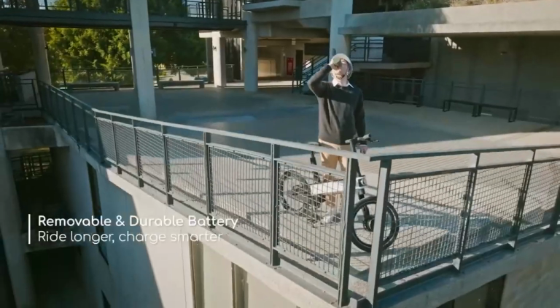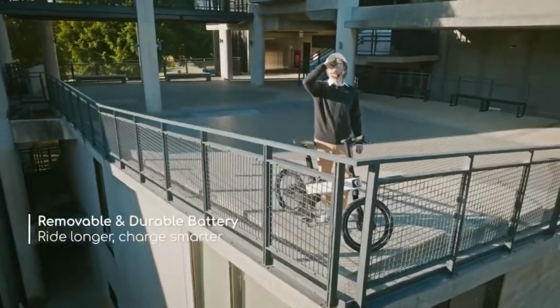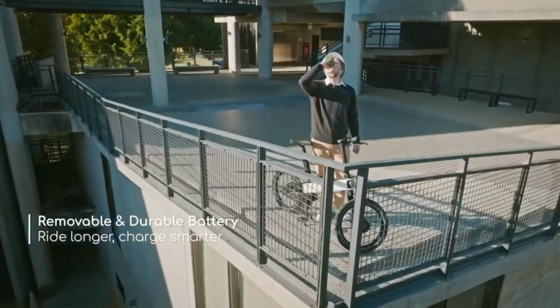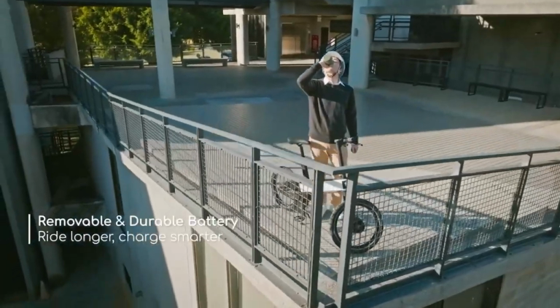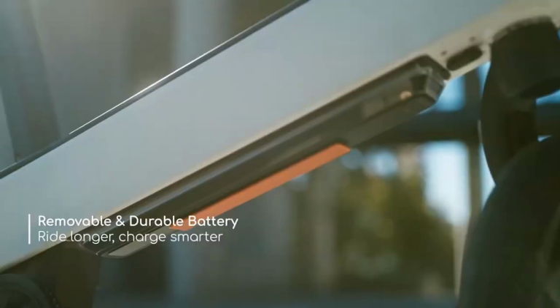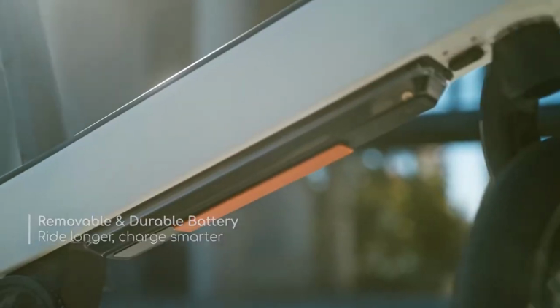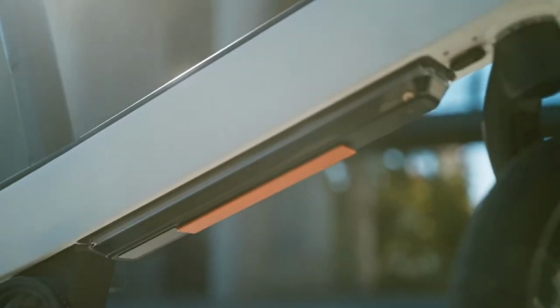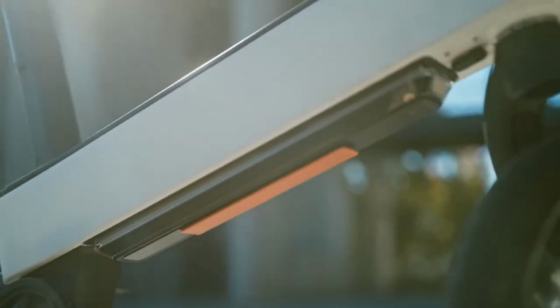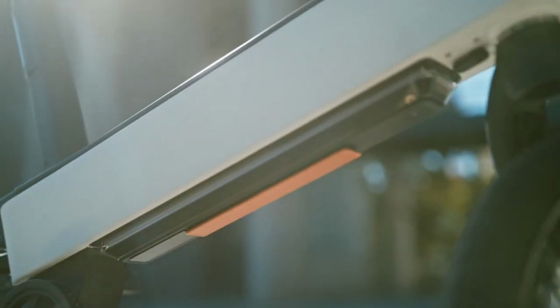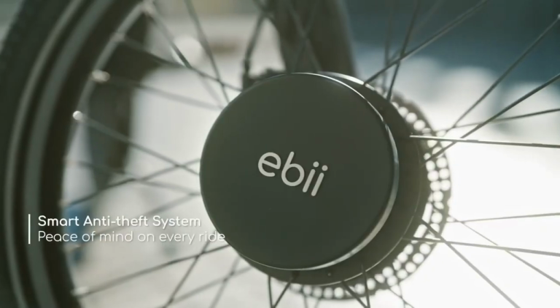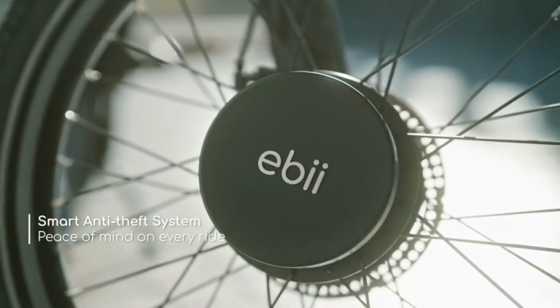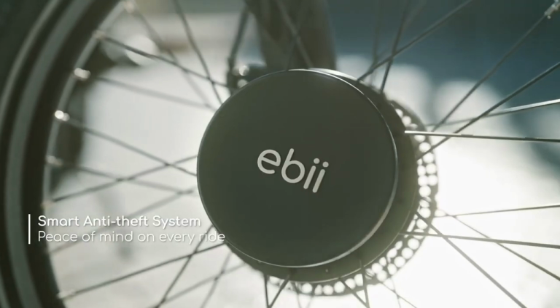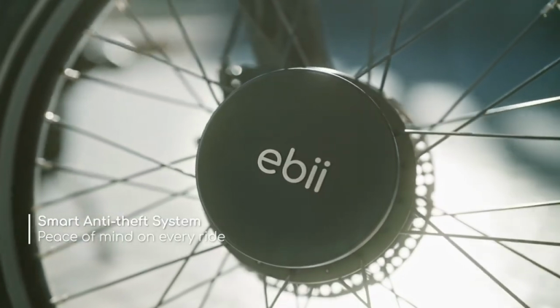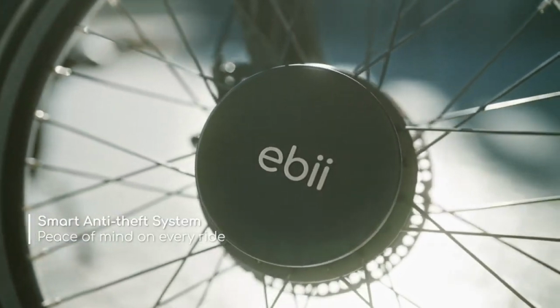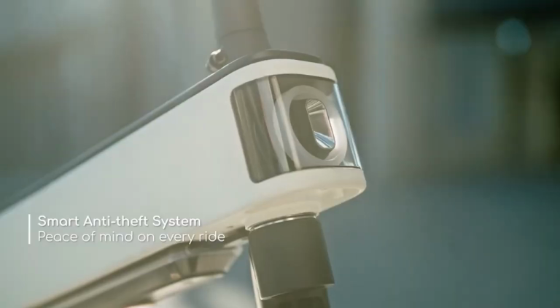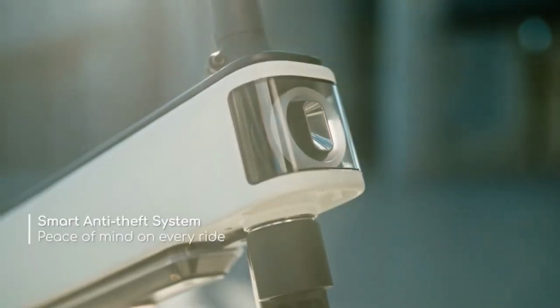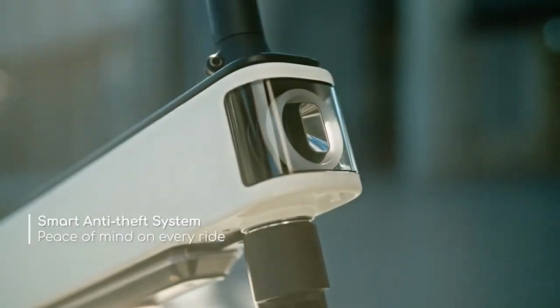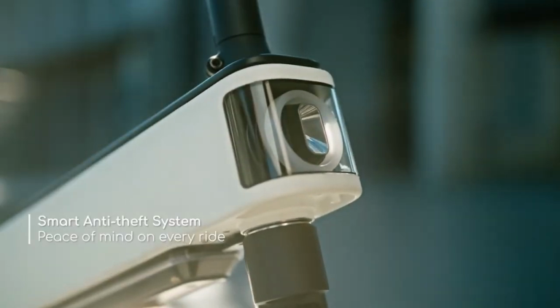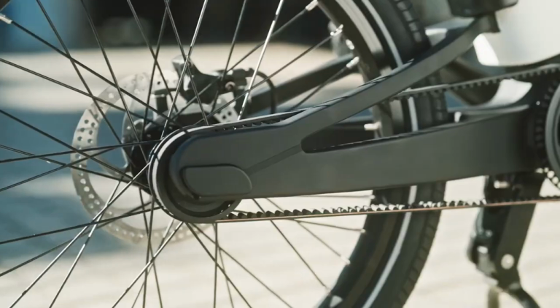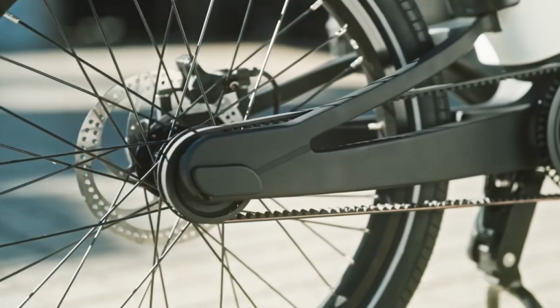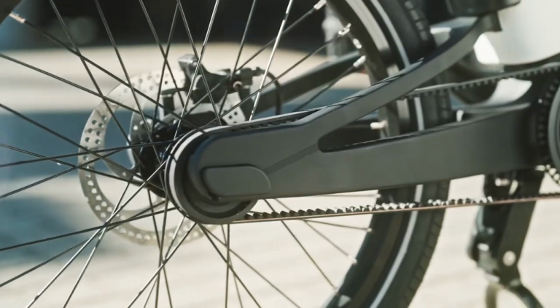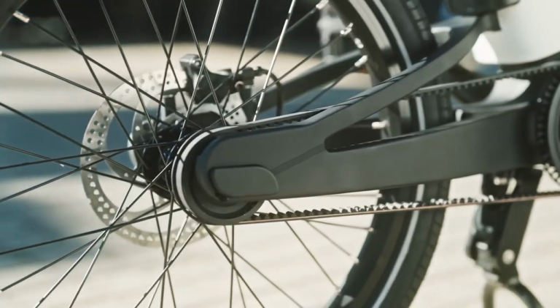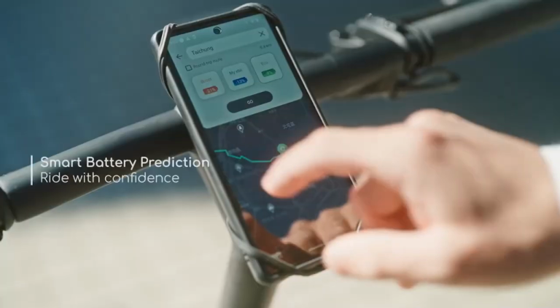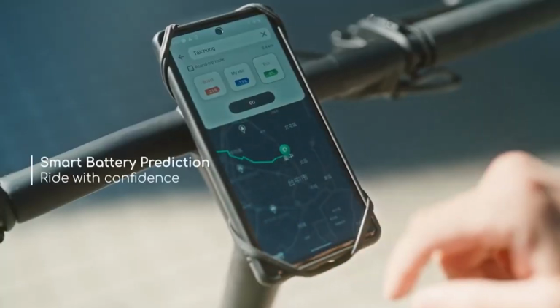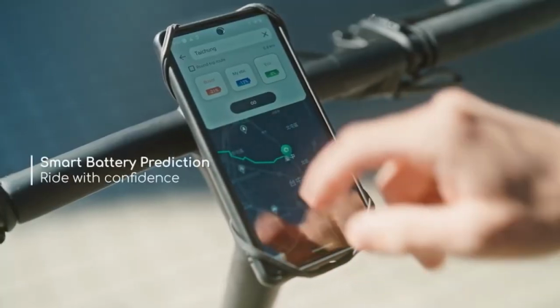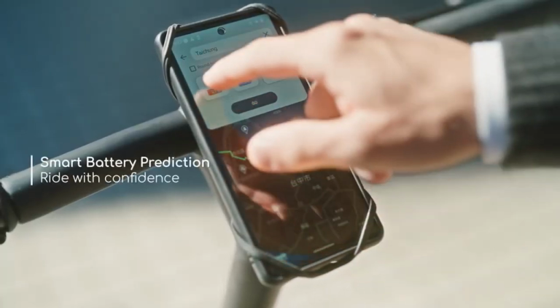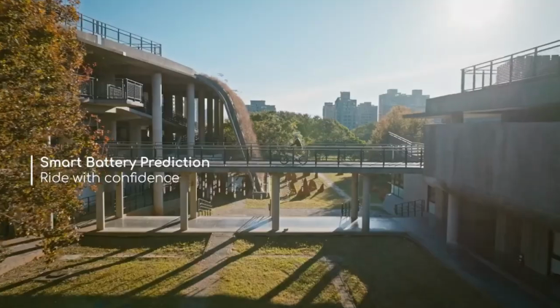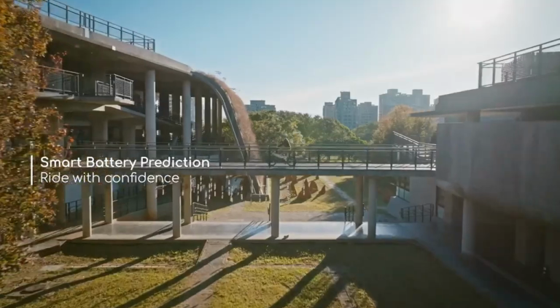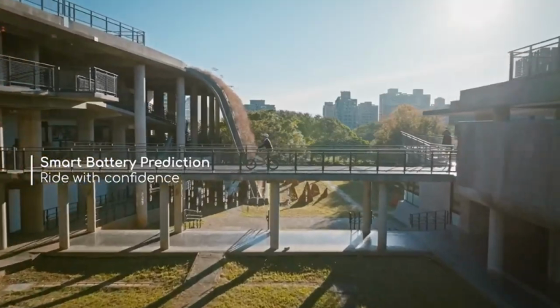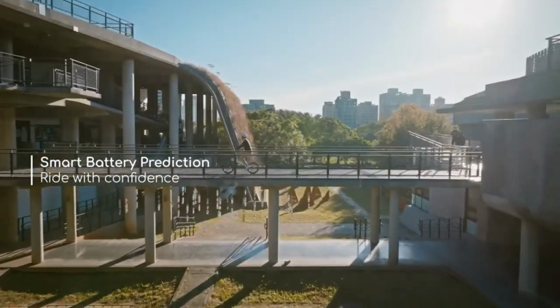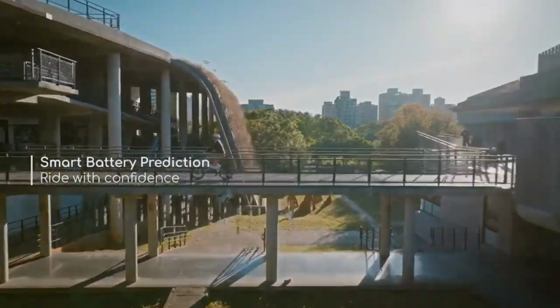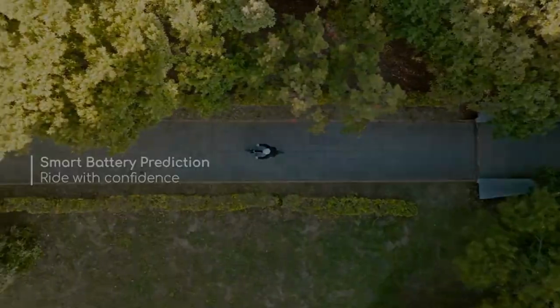Discover a new level of convenience and sophistication with the Acer AB Smart E-Bike as you navigate the city in style.